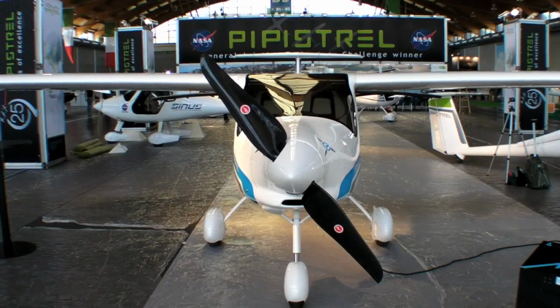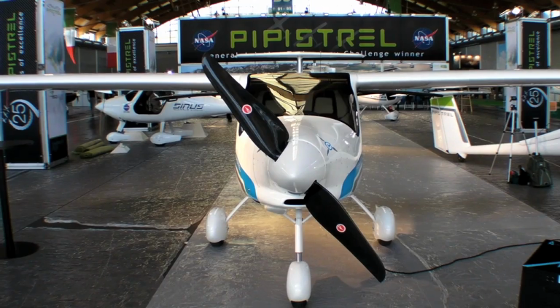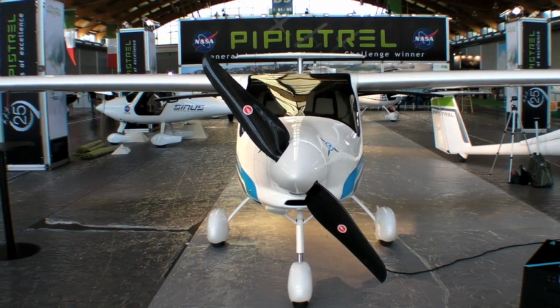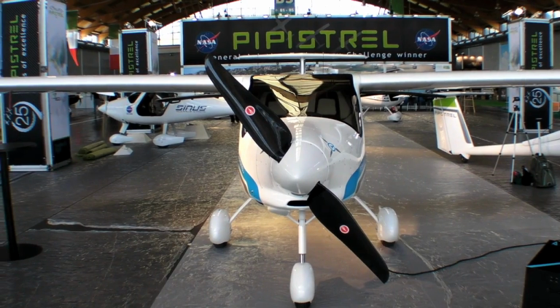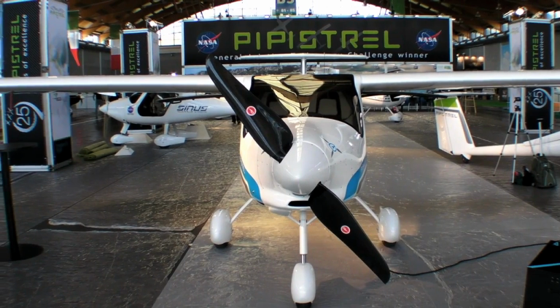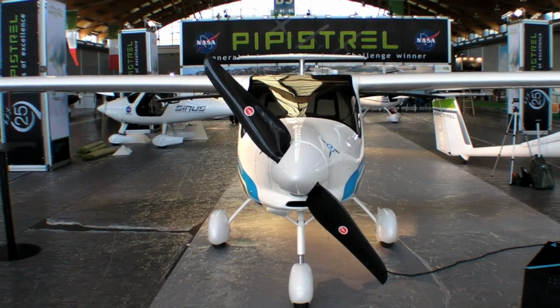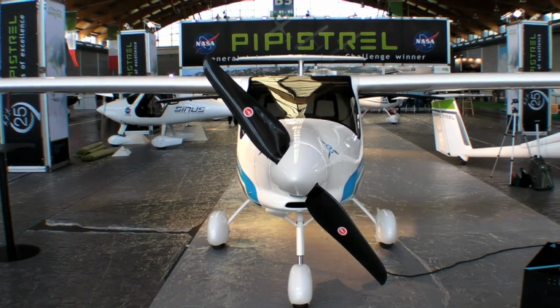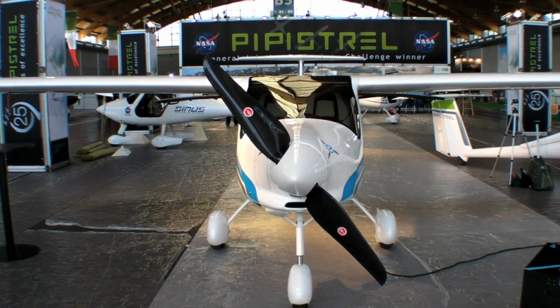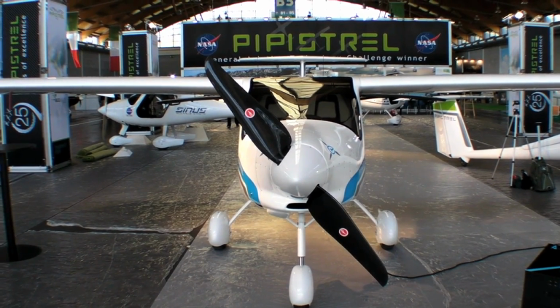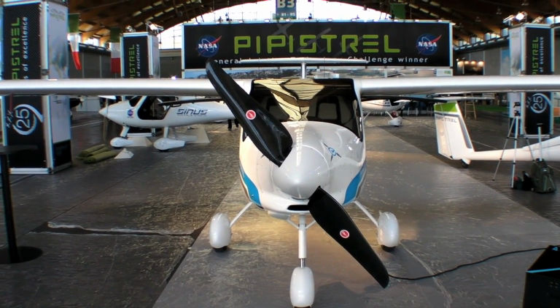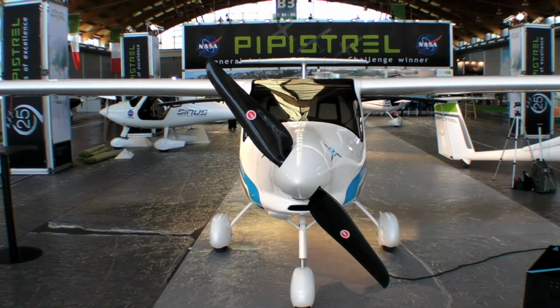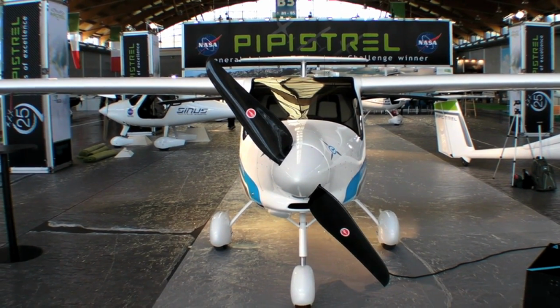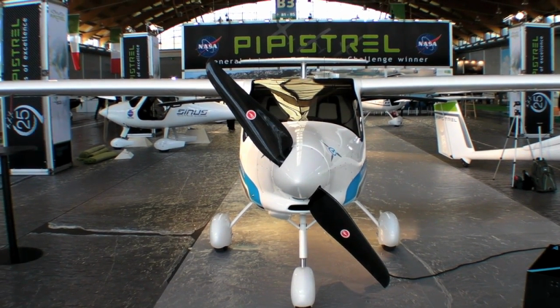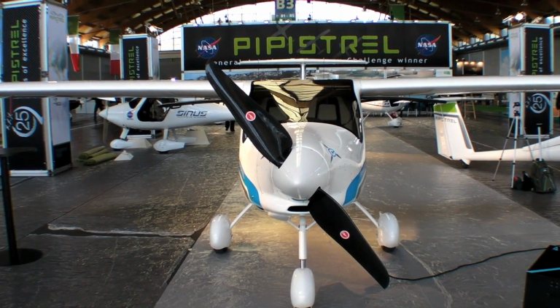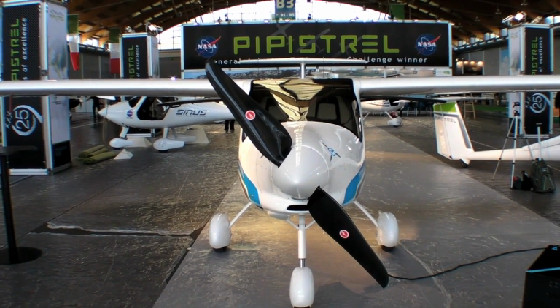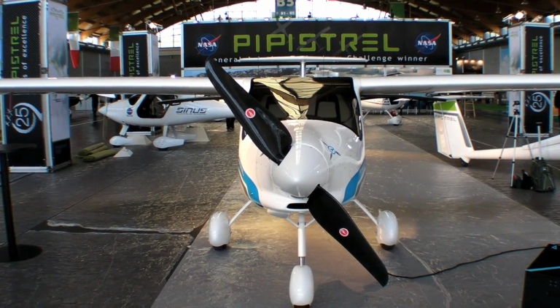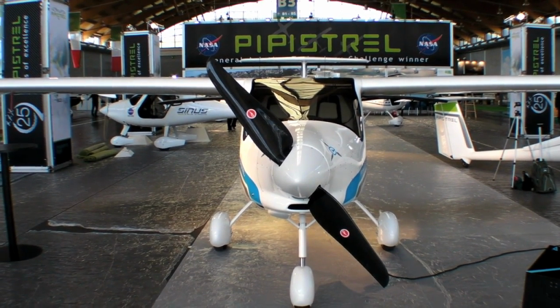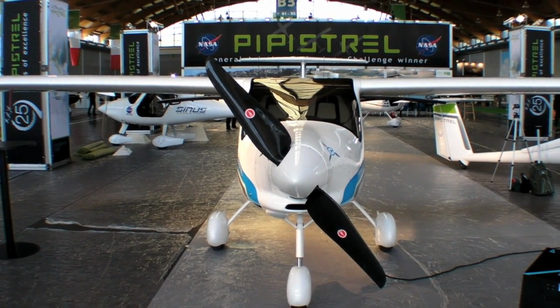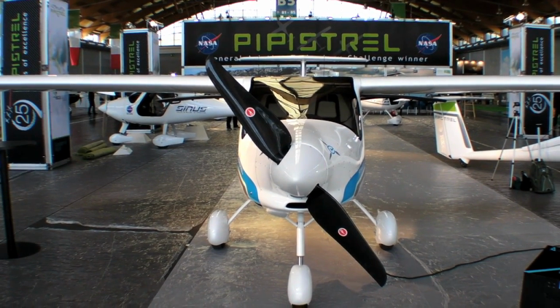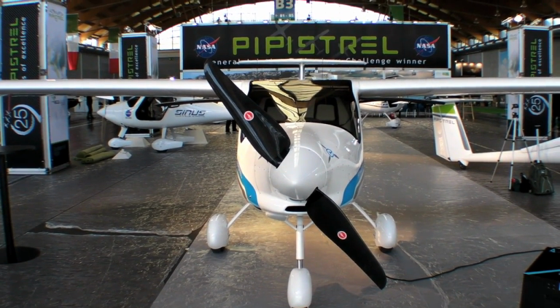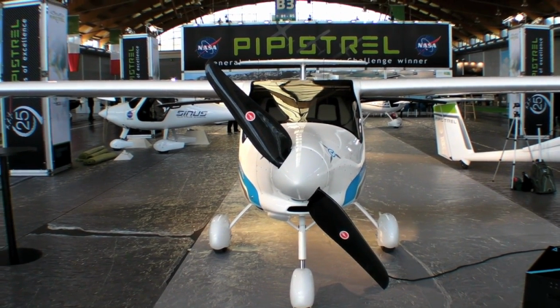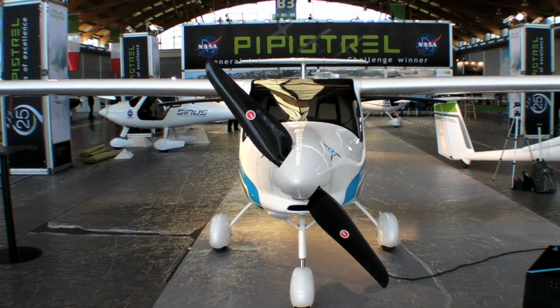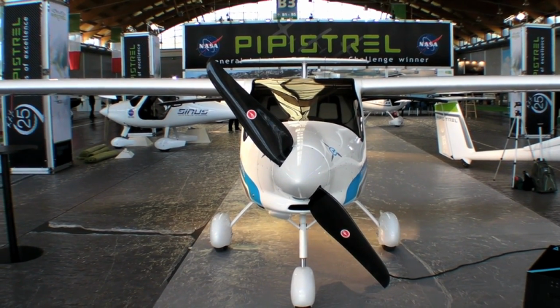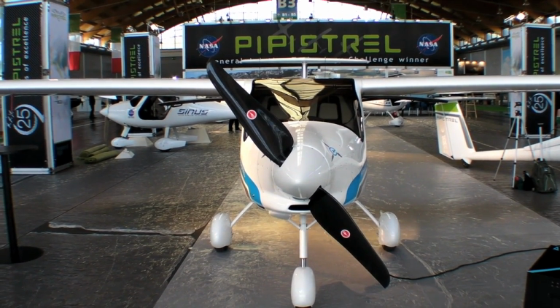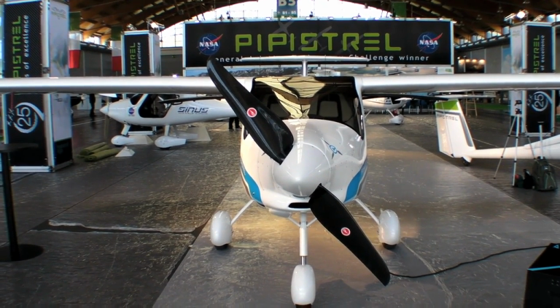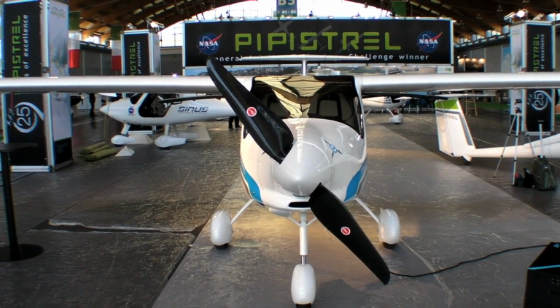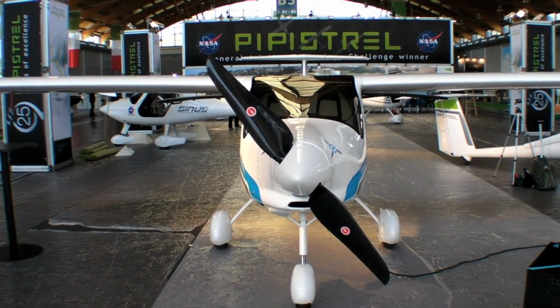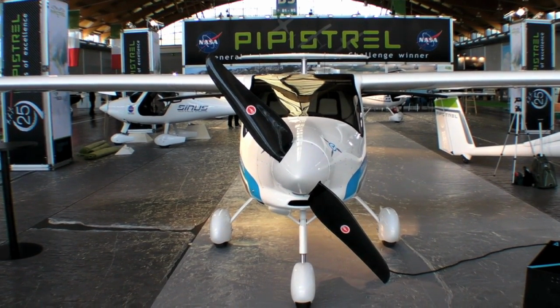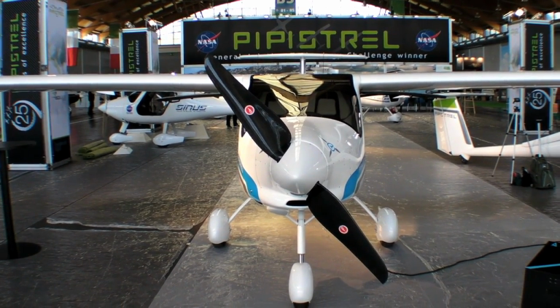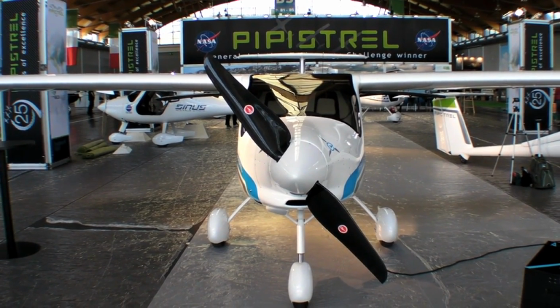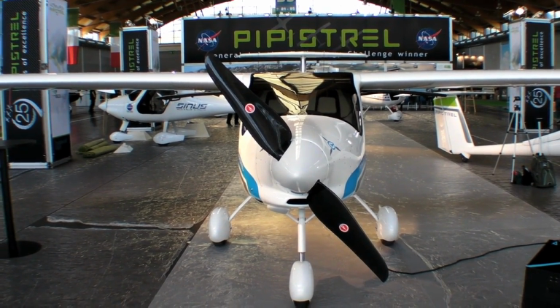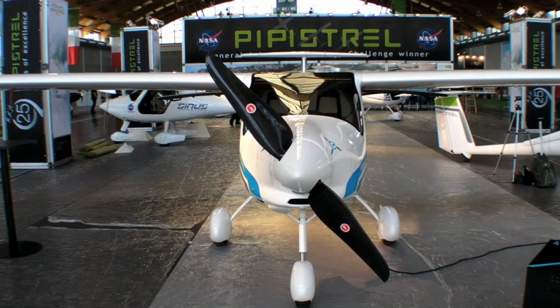Pipistrel brought their new all-electric trainer to Aero this week. Here's Tine Tomasik with all the details.